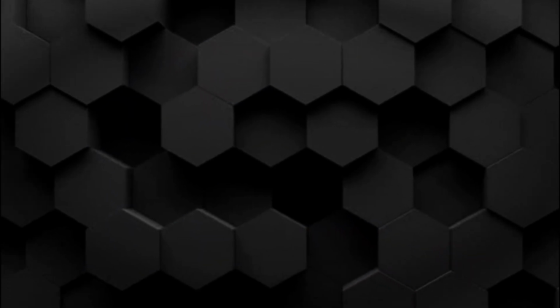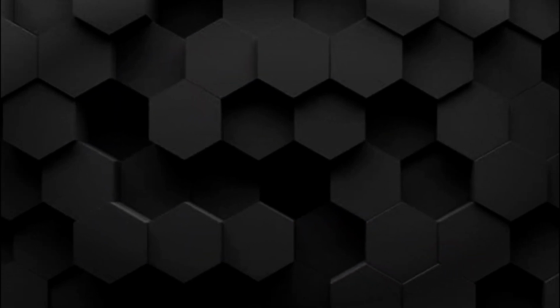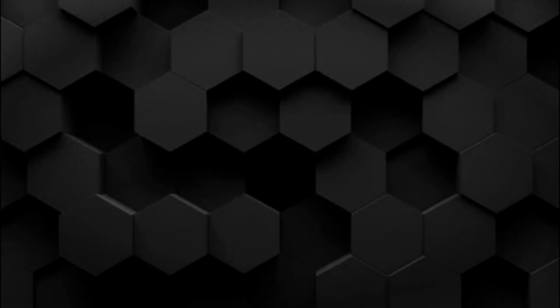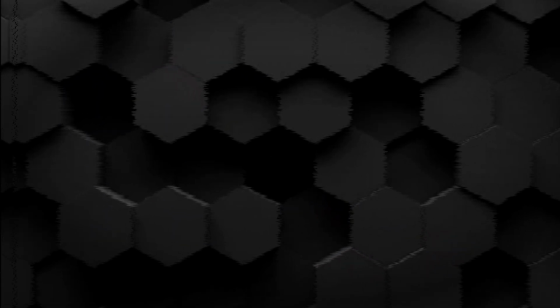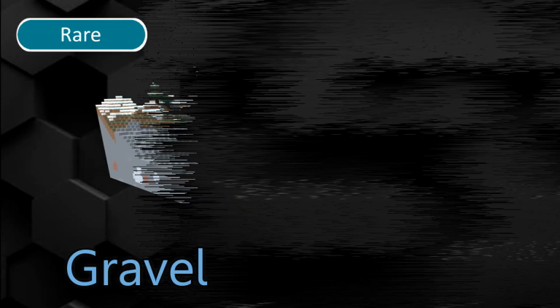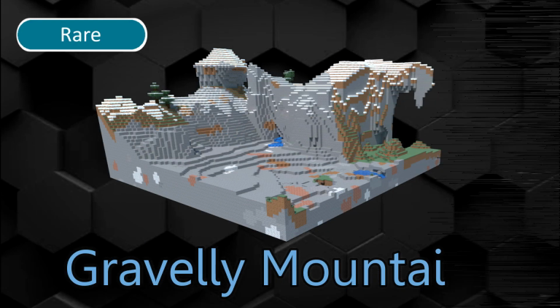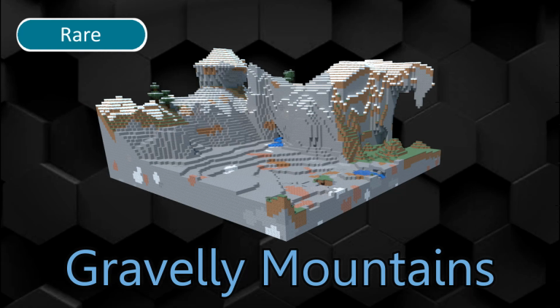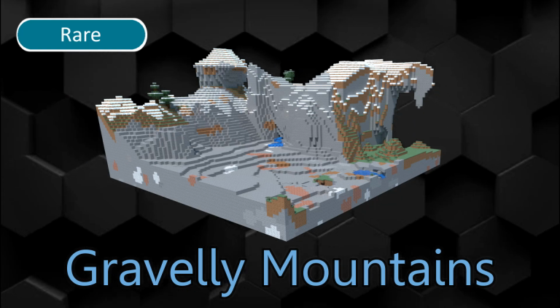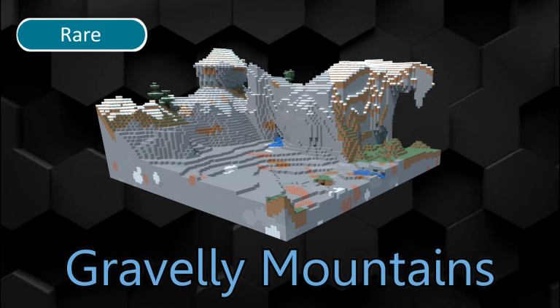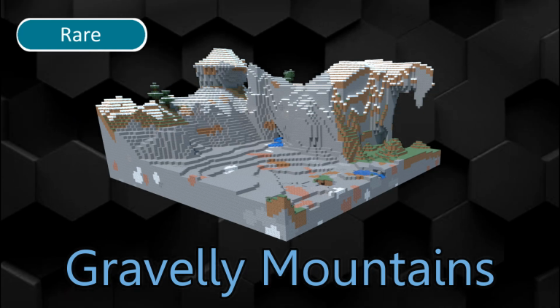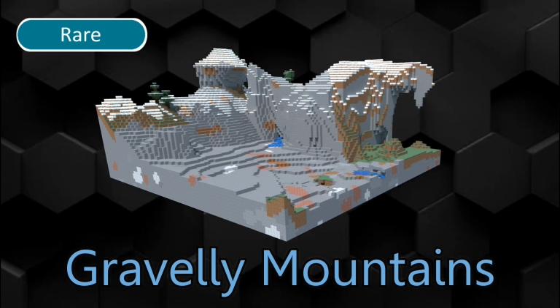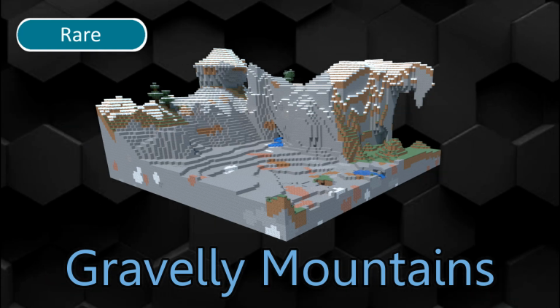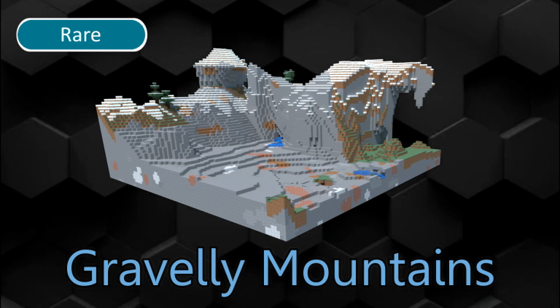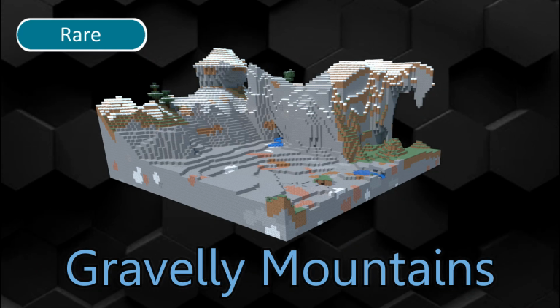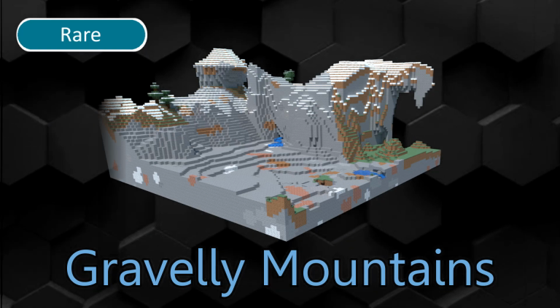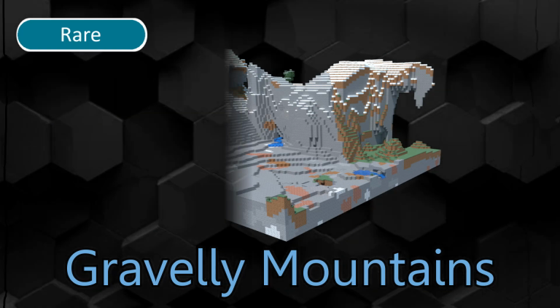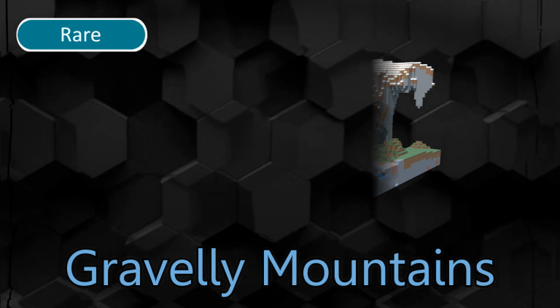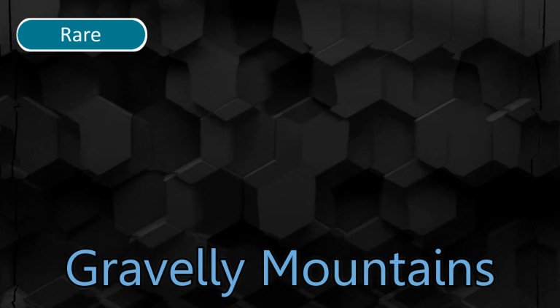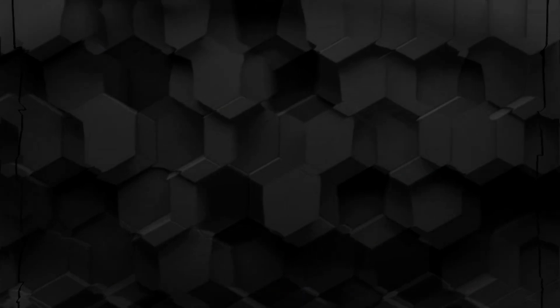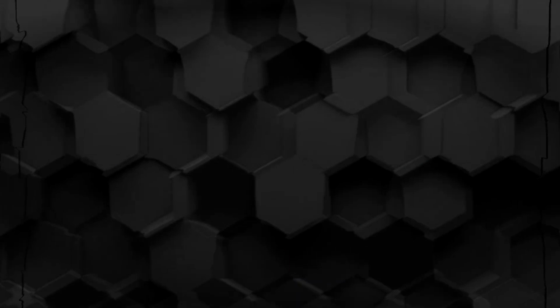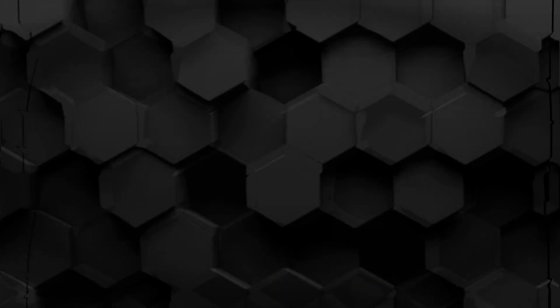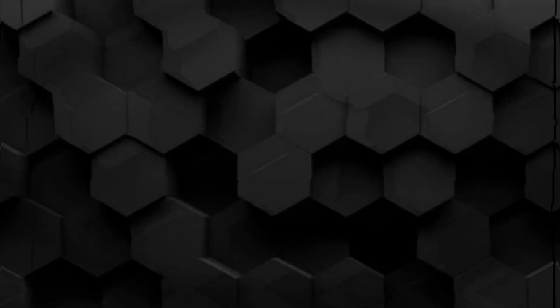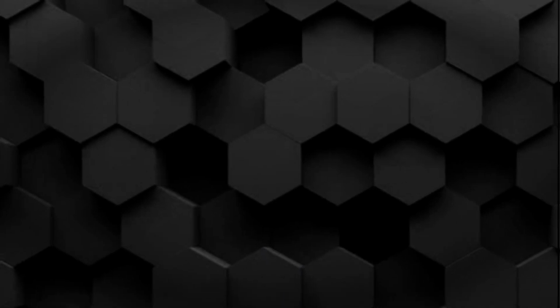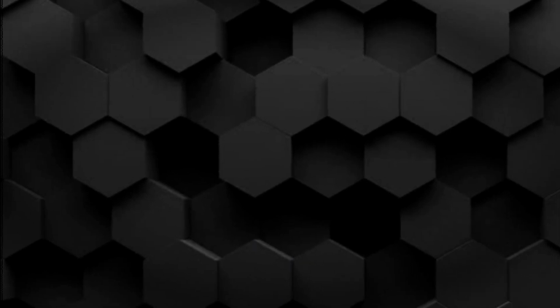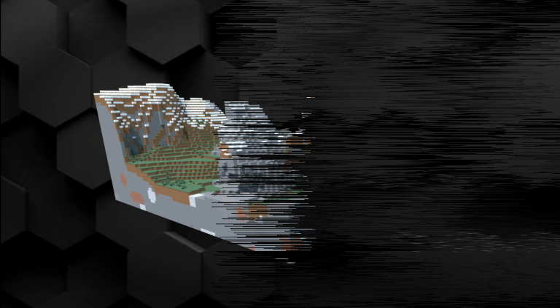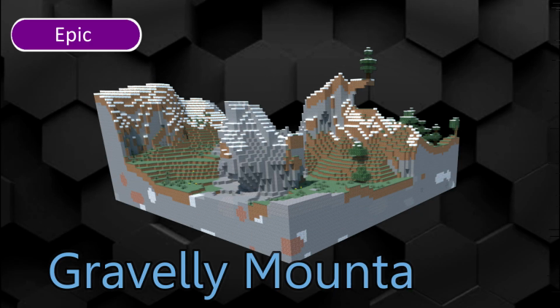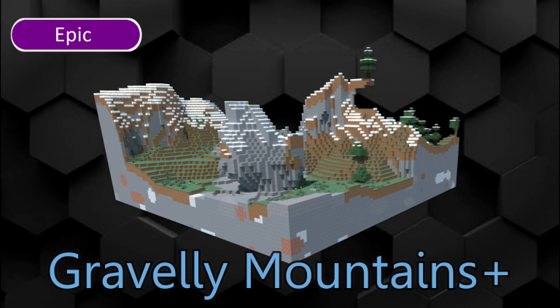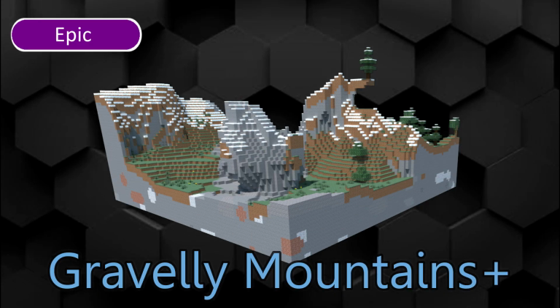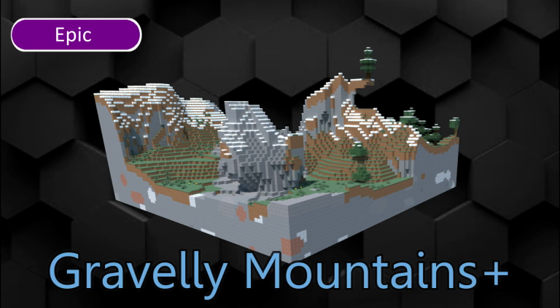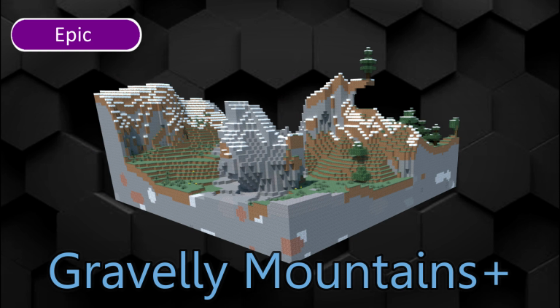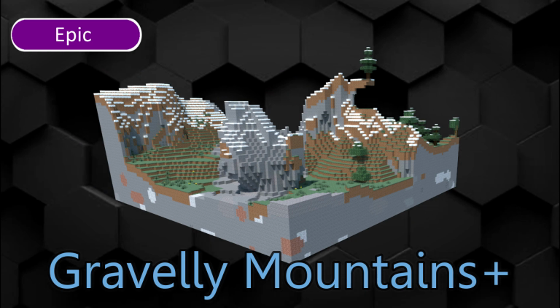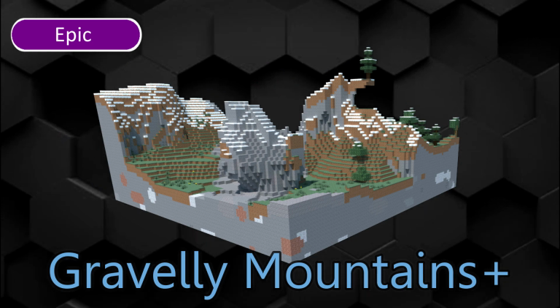The deep cold ocean is twice as deep as its normal variant, and monuments, ruins and shipwrecks spawn here. Gravelly Mountains is a mountain biome where the terrain is made of gravel. Gravelly Mountains Plus has larger valleys.